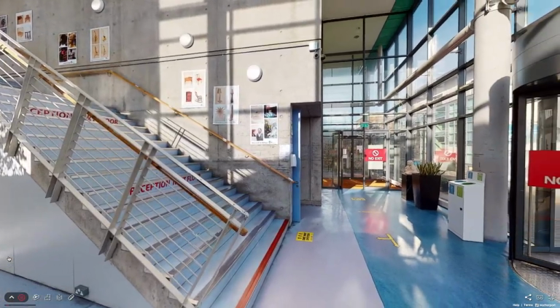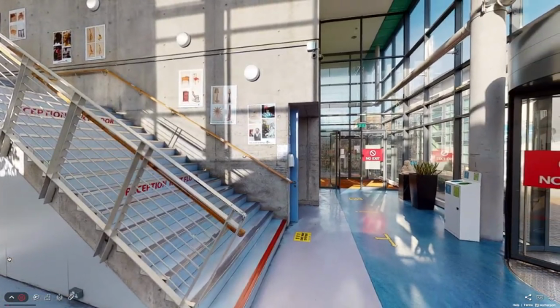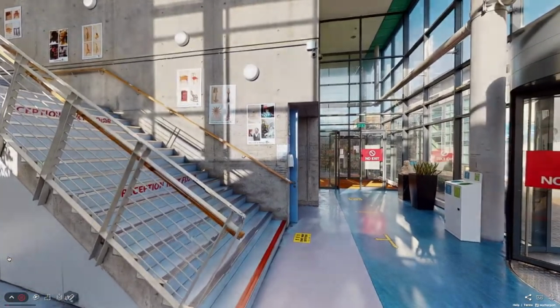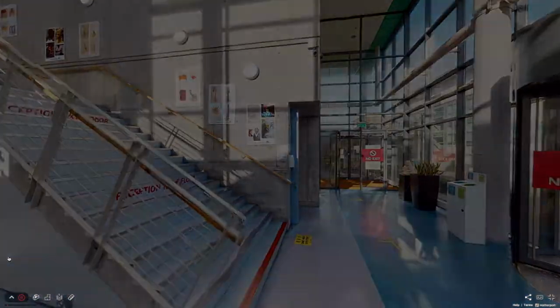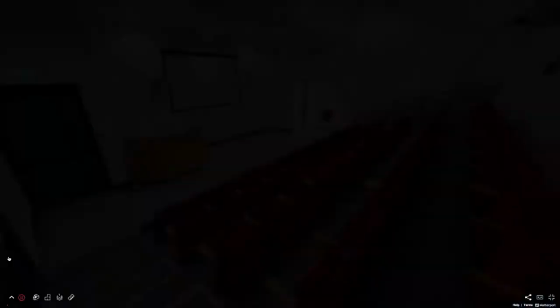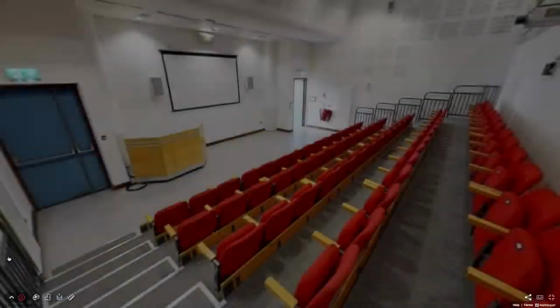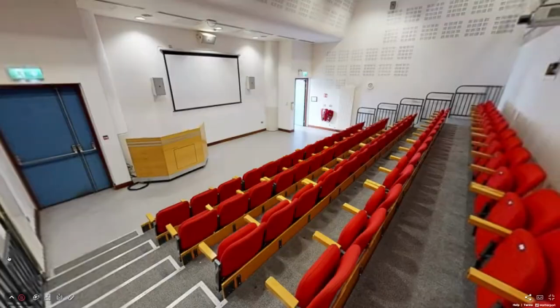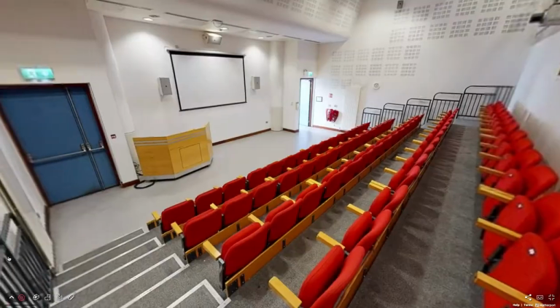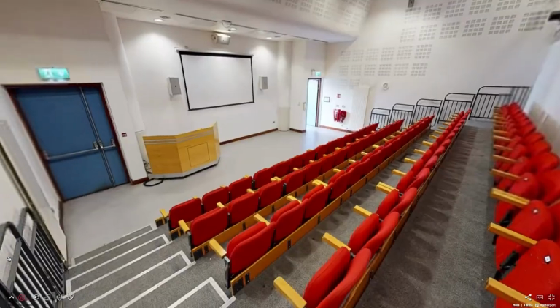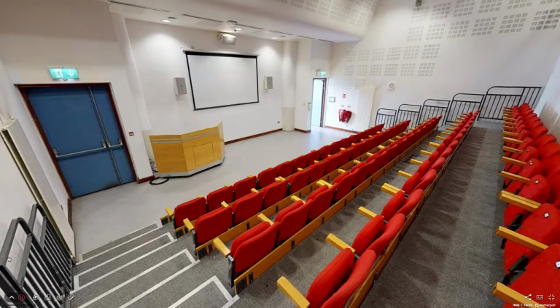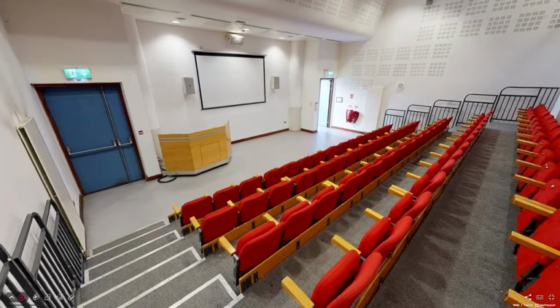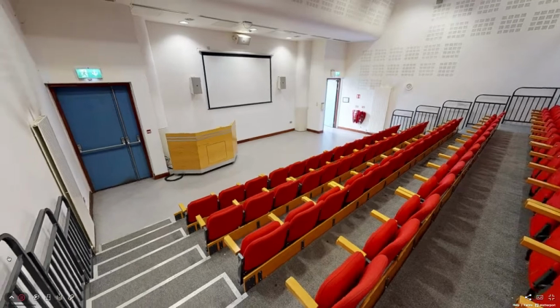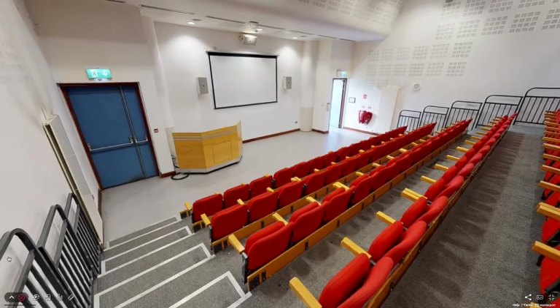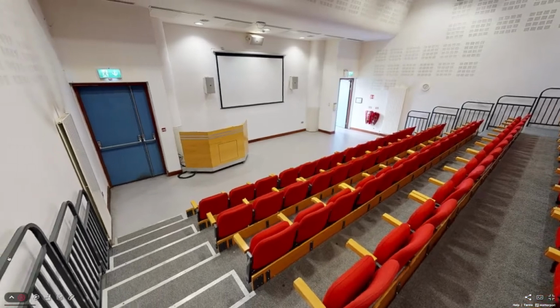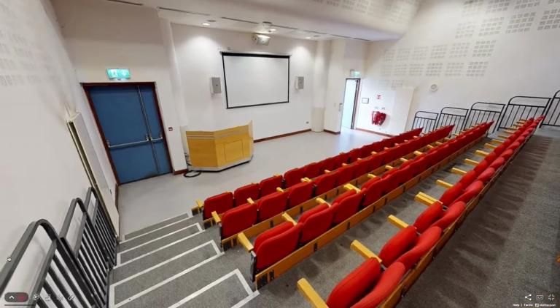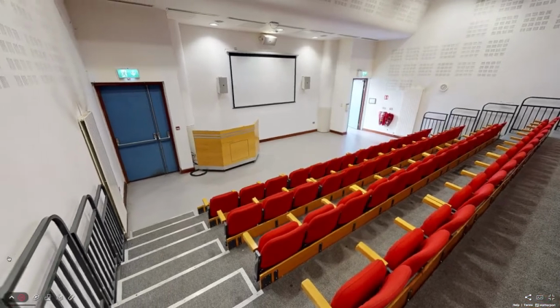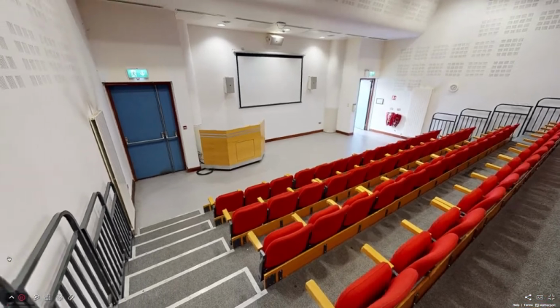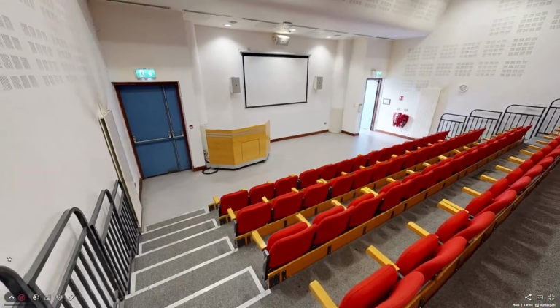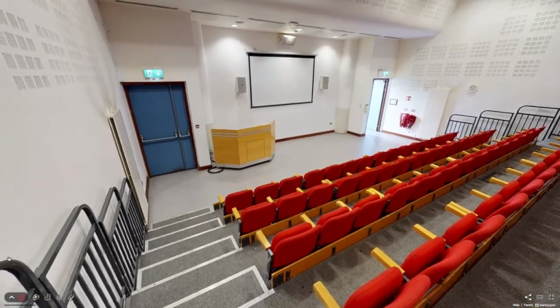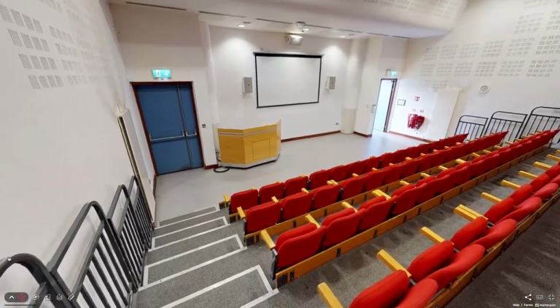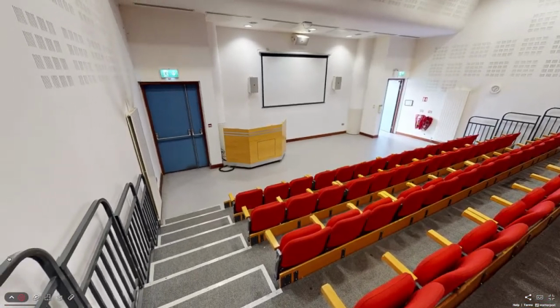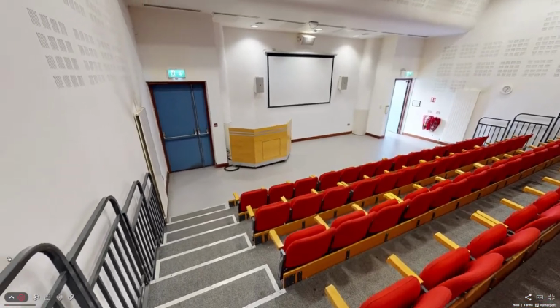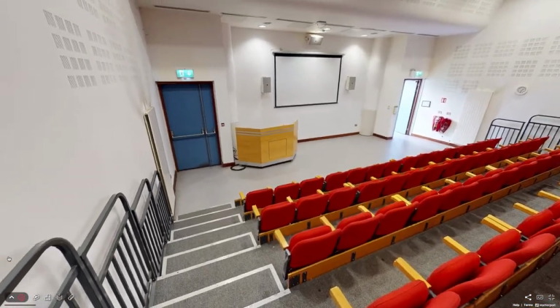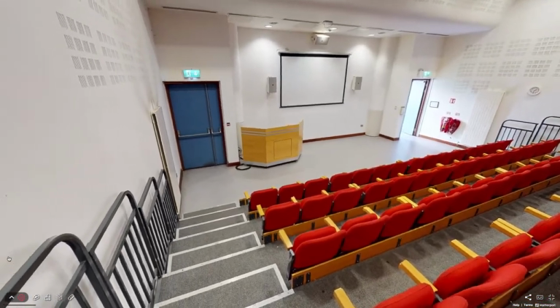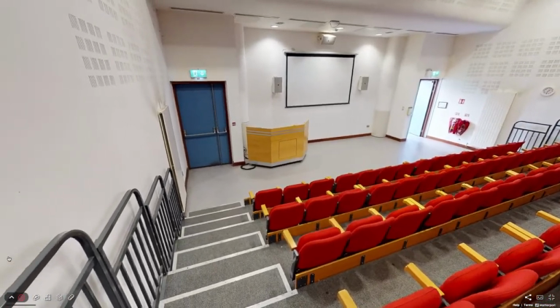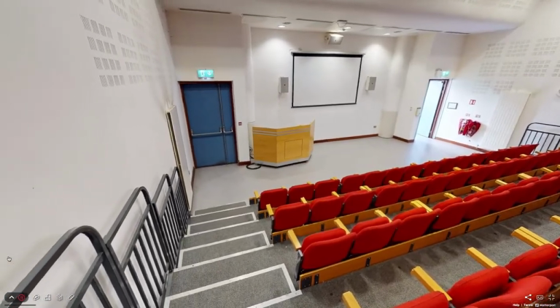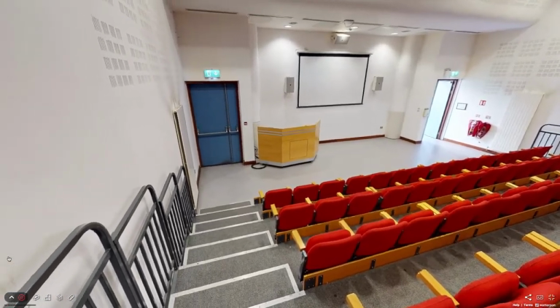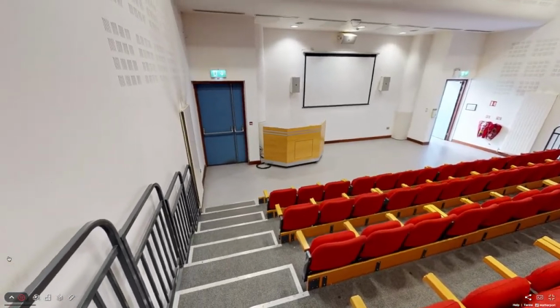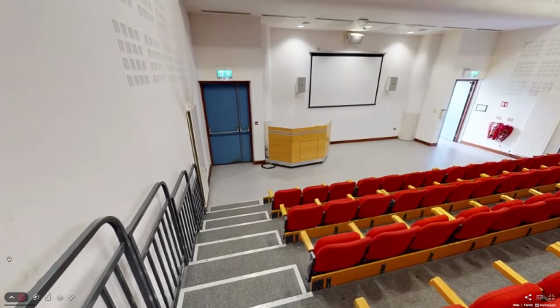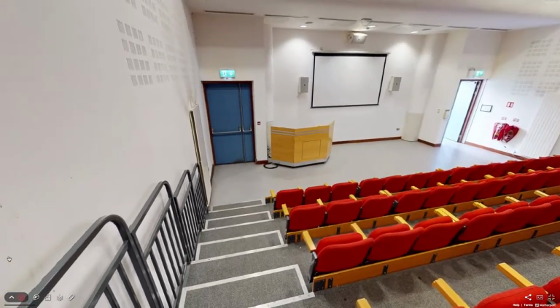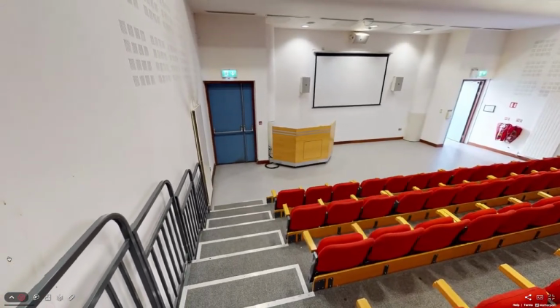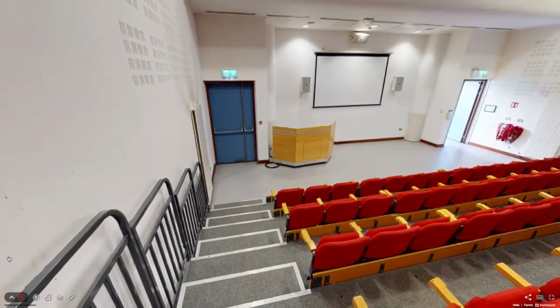The lecture theatre is used by the college and many community groups, including Cork City Club.